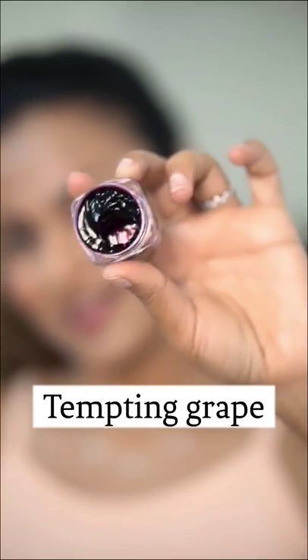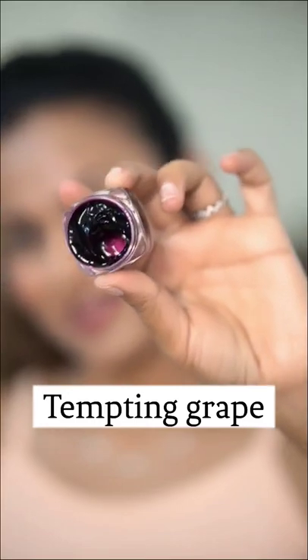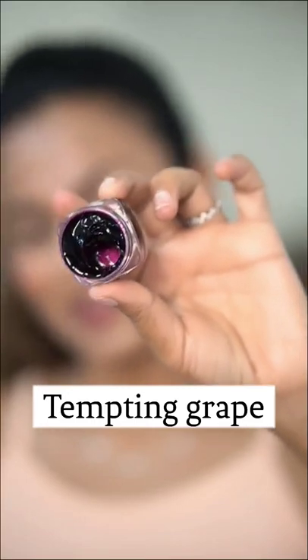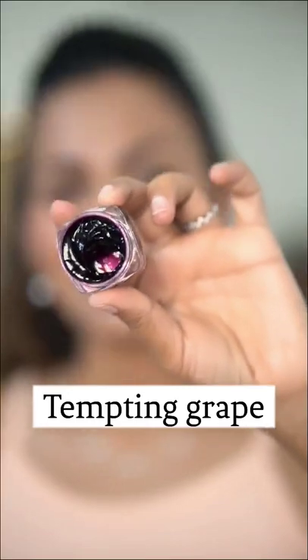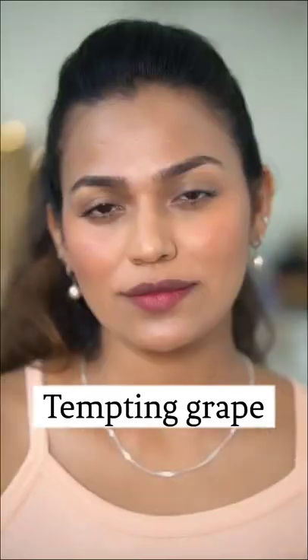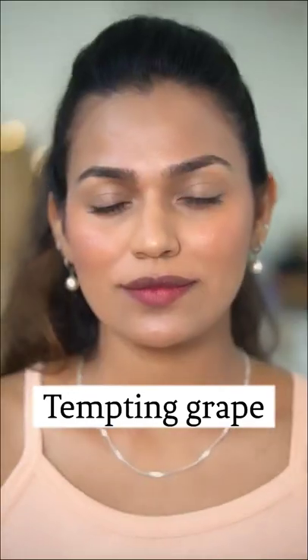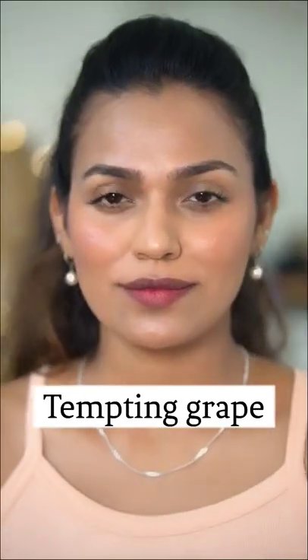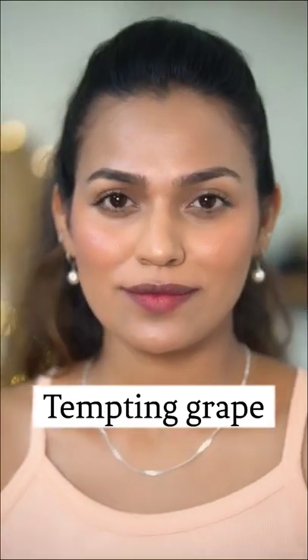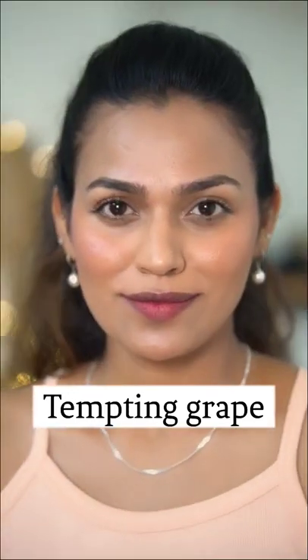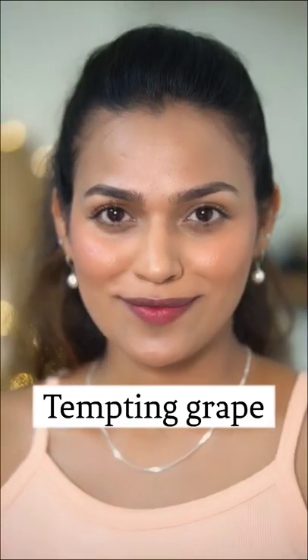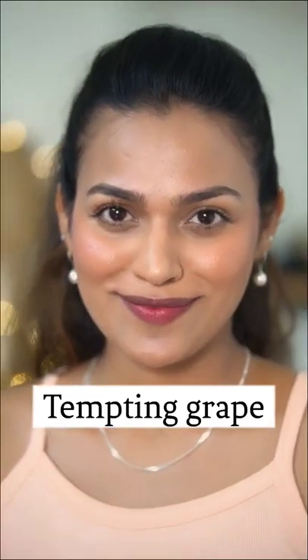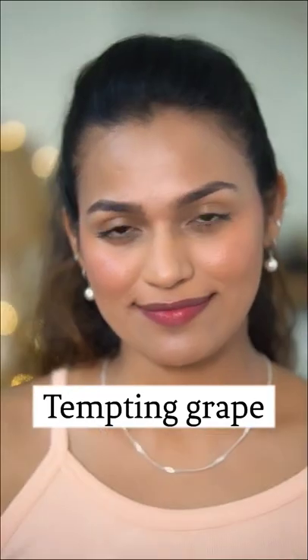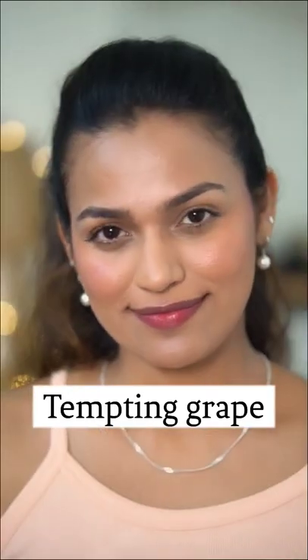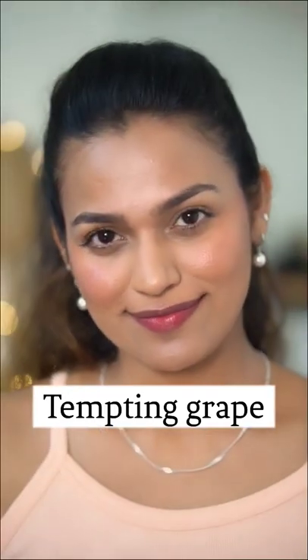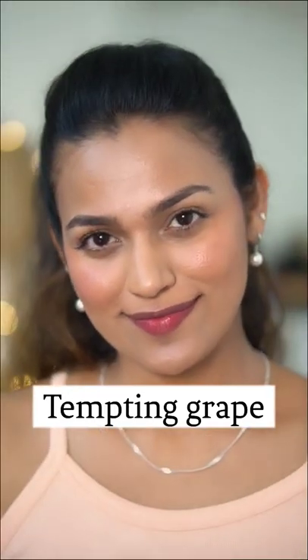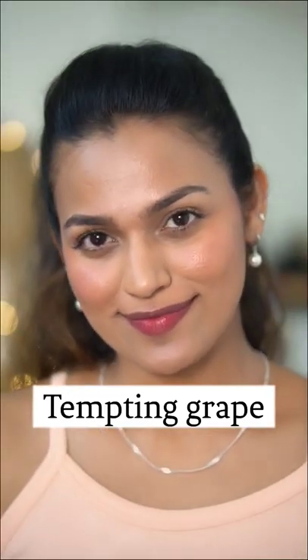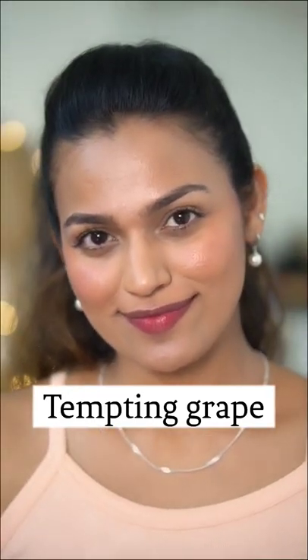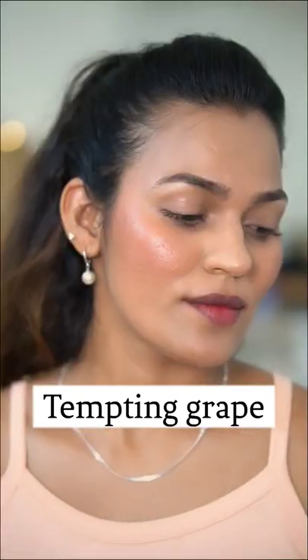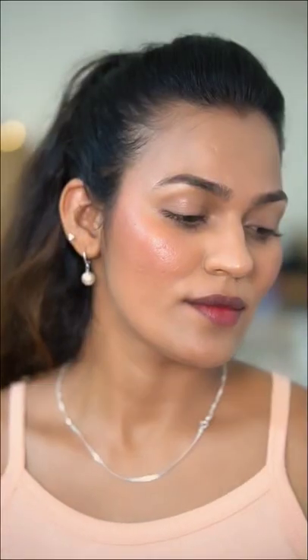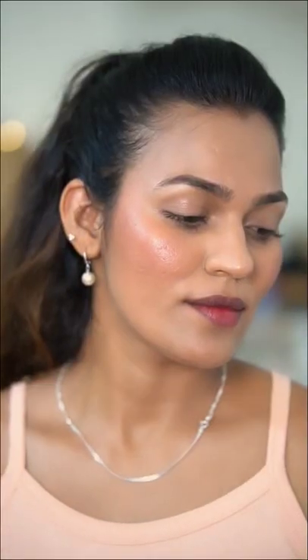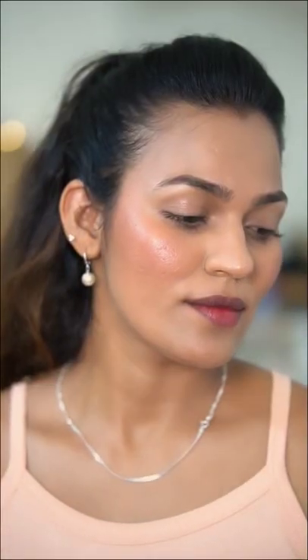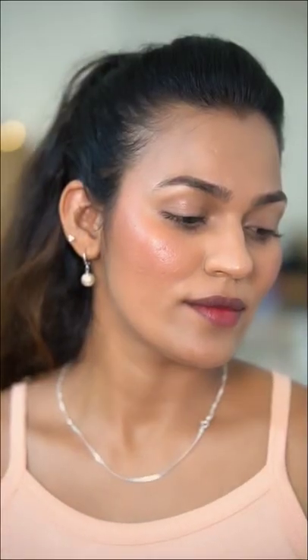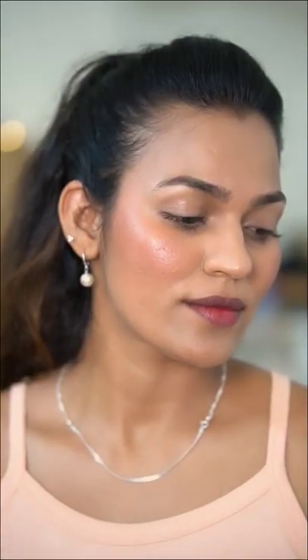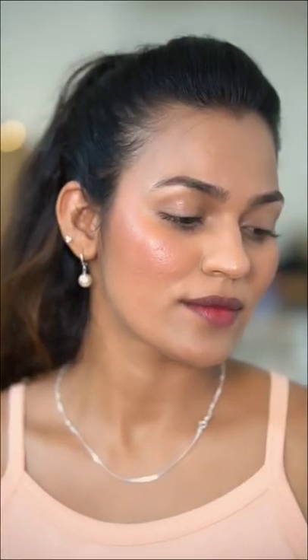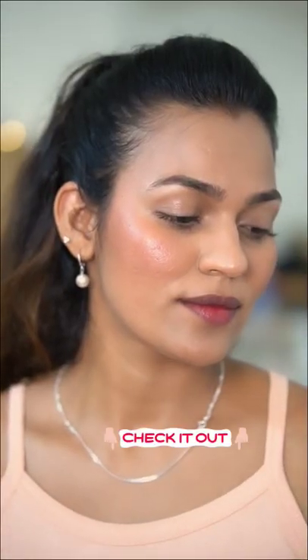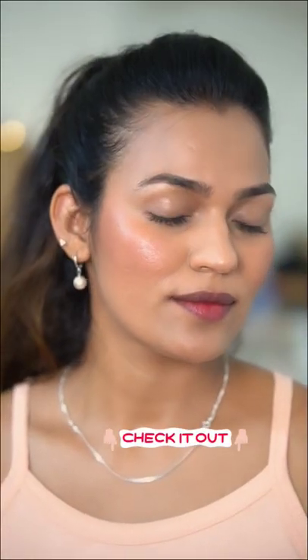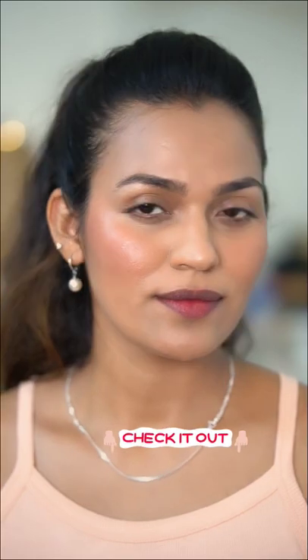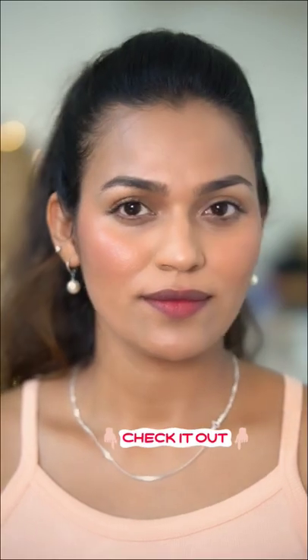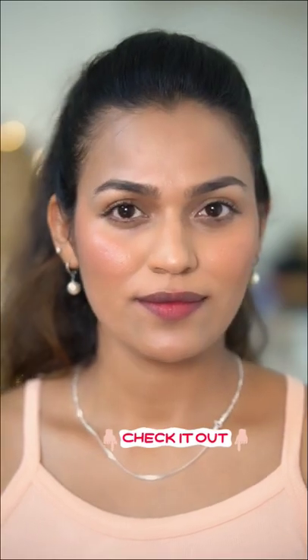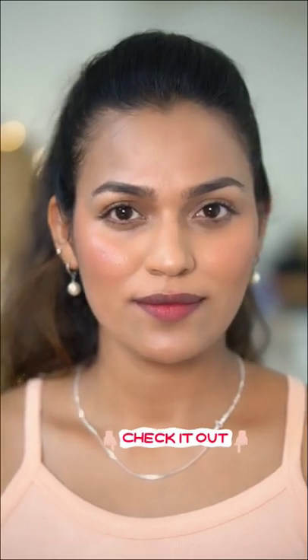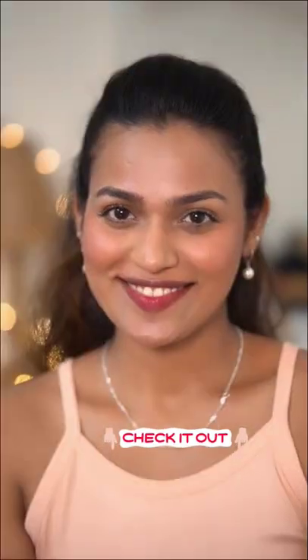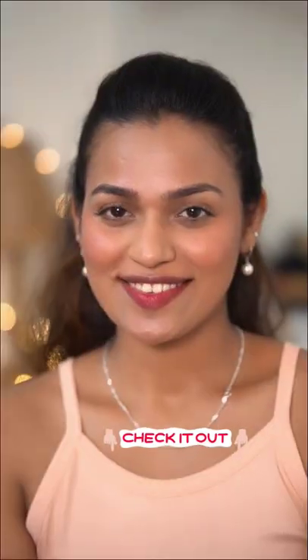The last is Tempting Grape. I love the smell of this one. For deeper skin tones it is really nice. This is the one with a white layer.